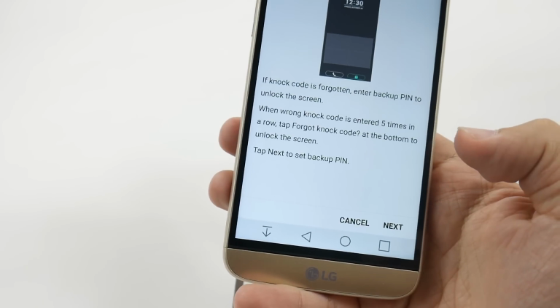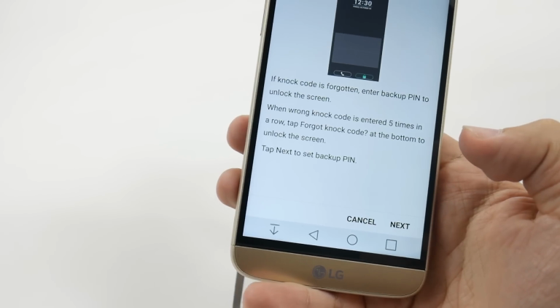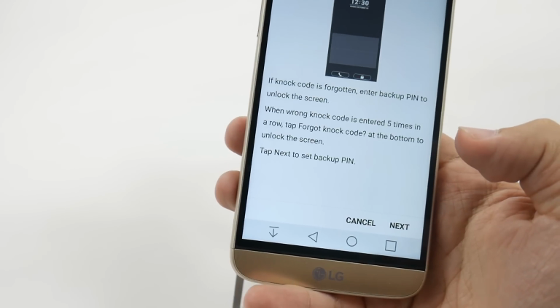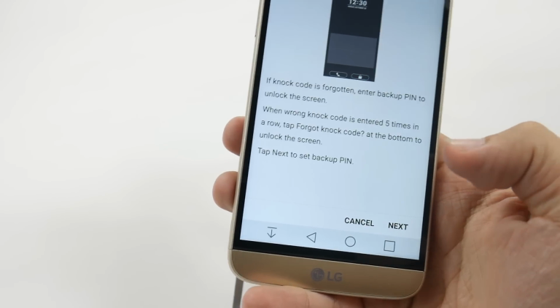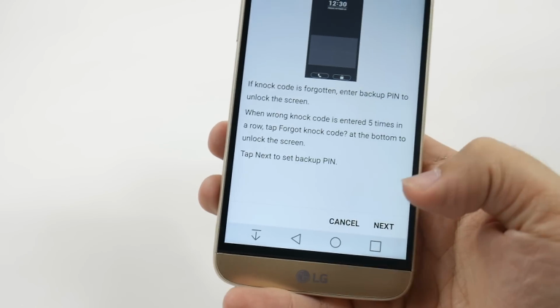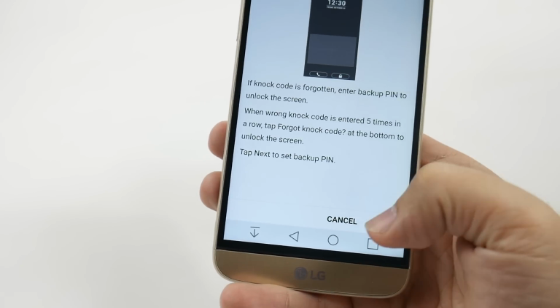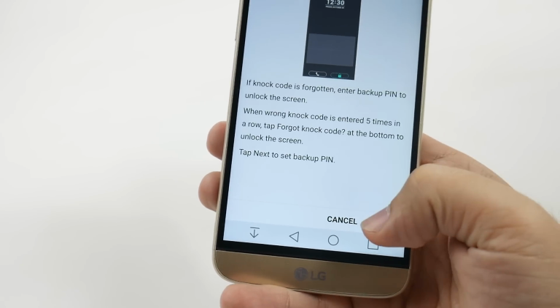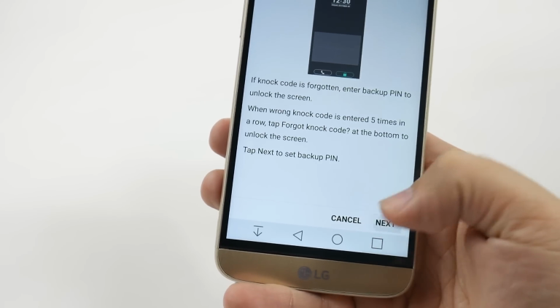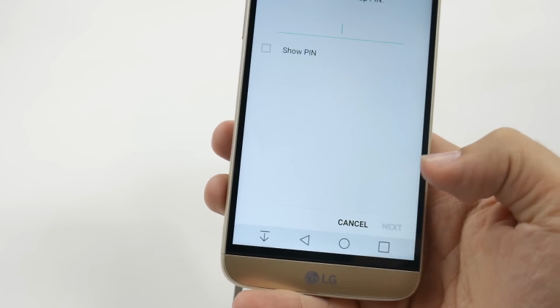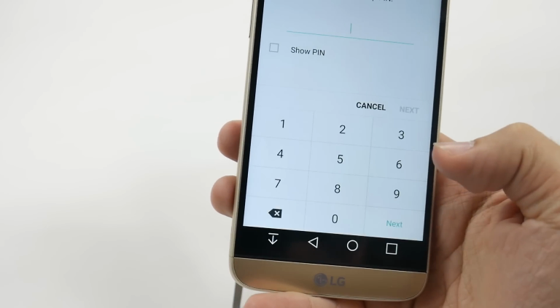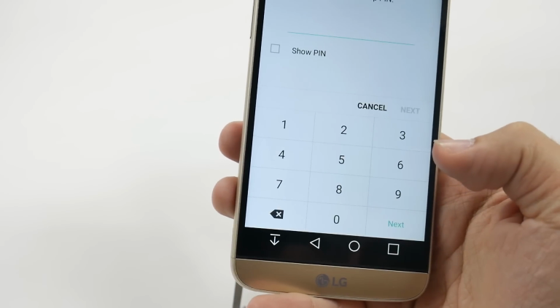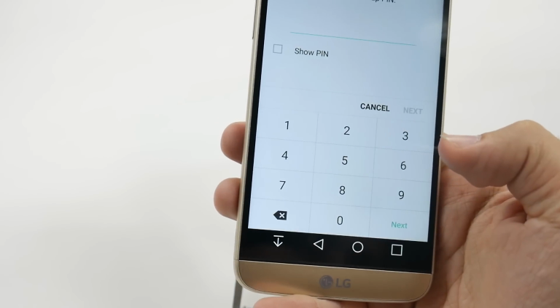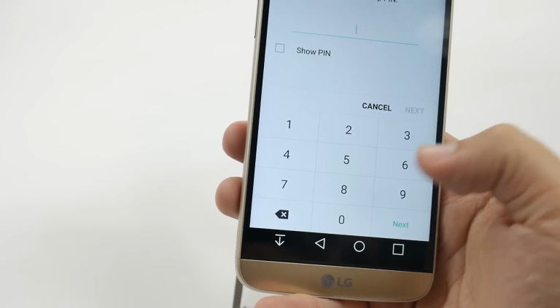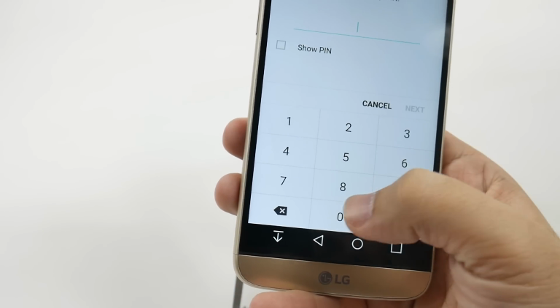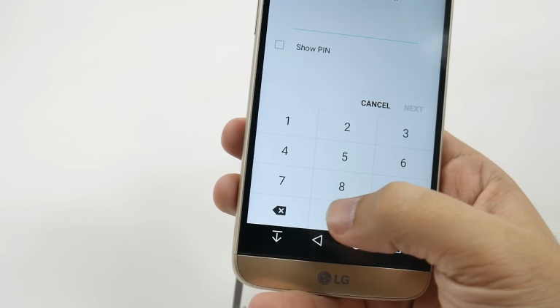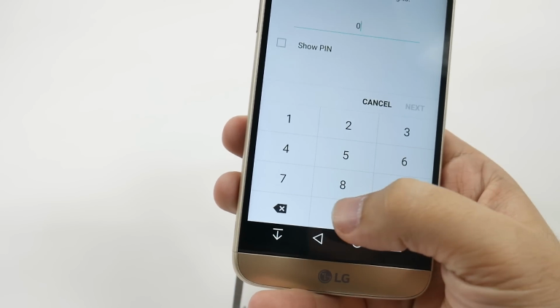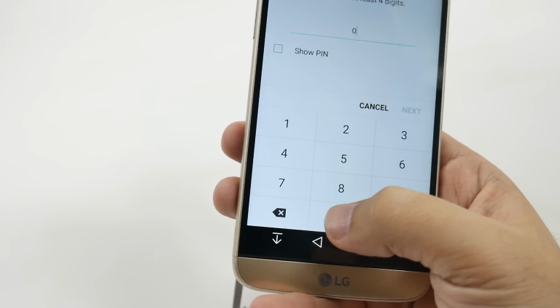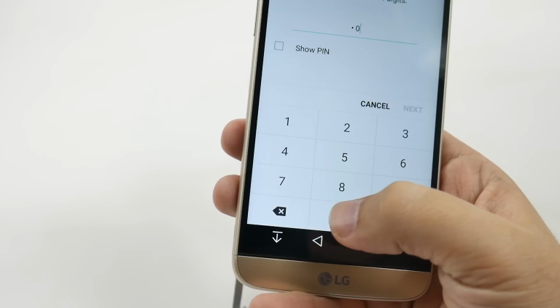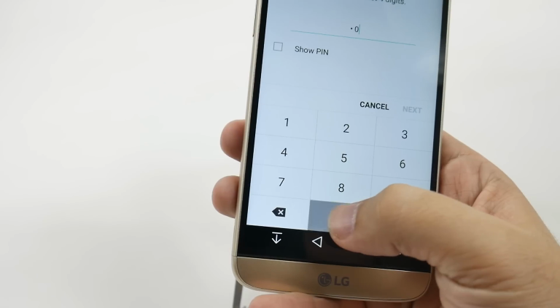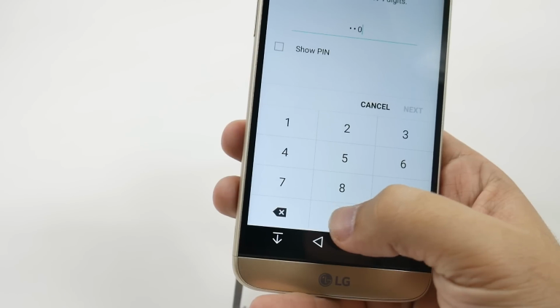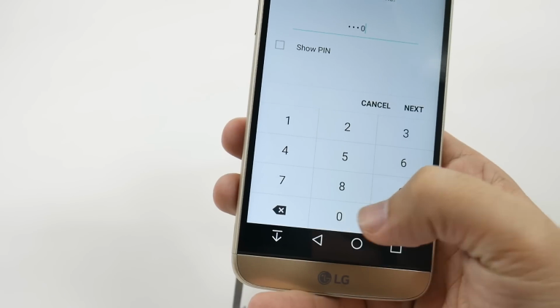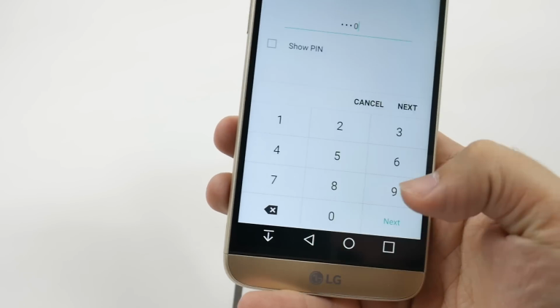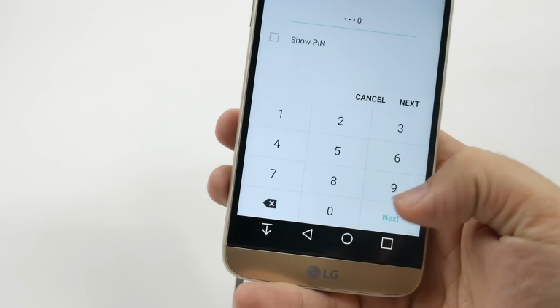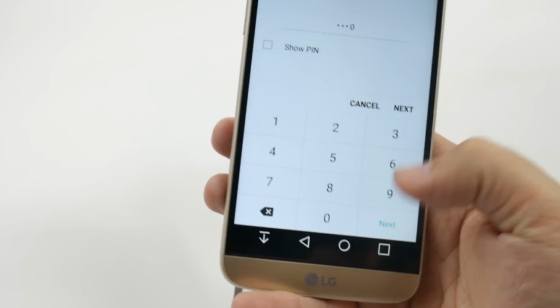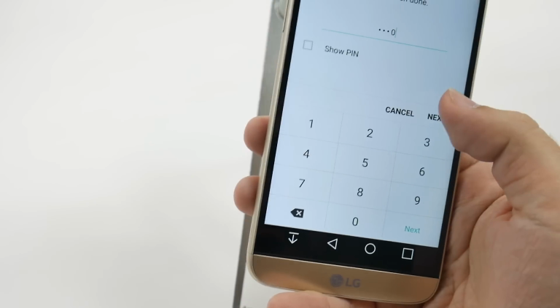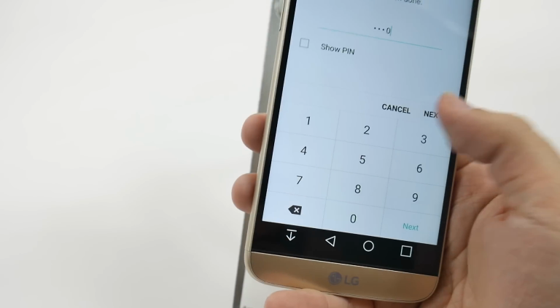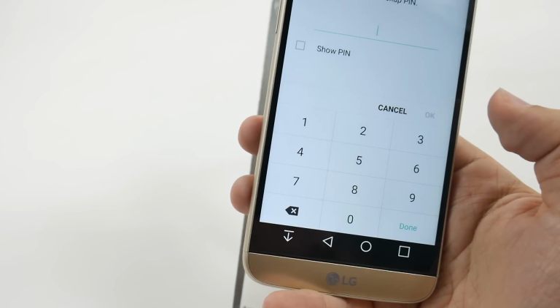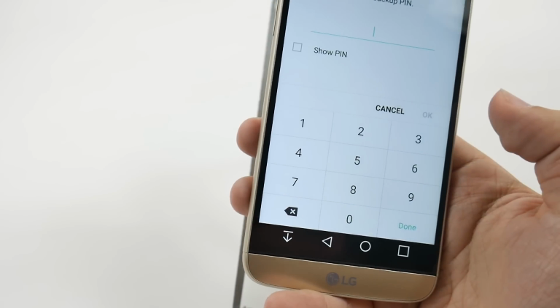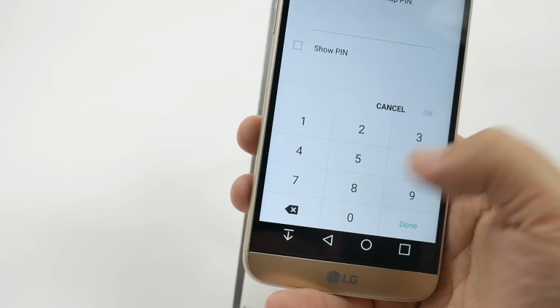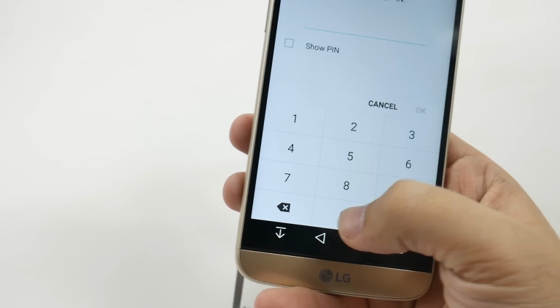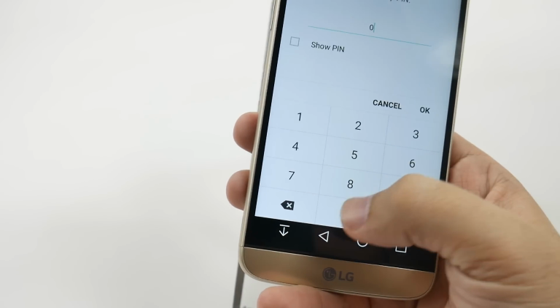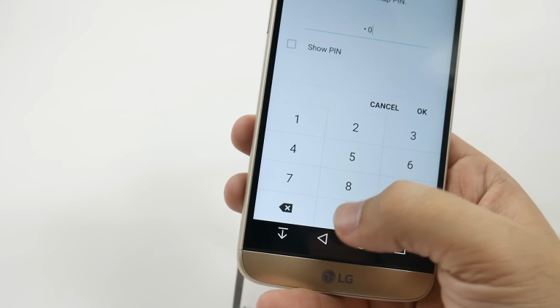And there you have it. You can set that up, and you do set up a PIN as a backup. So we're just going to put in our super secret one — all zeros.